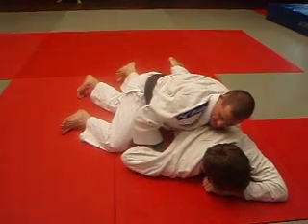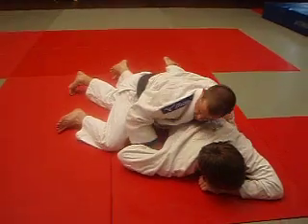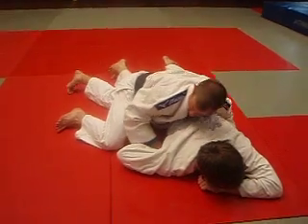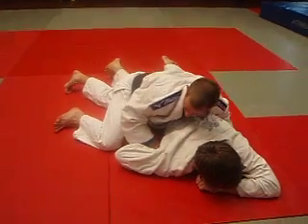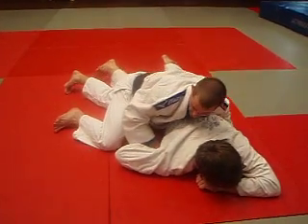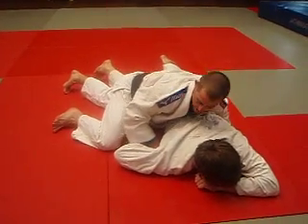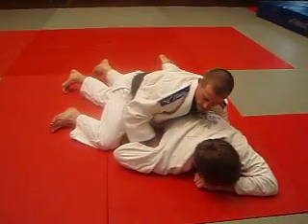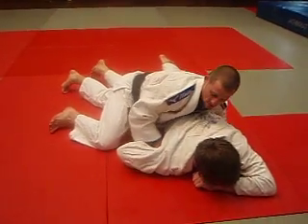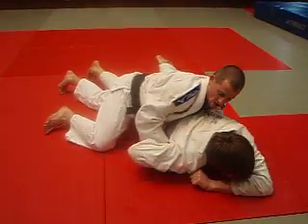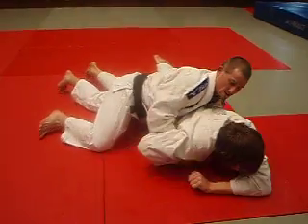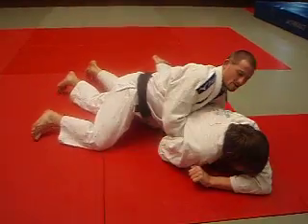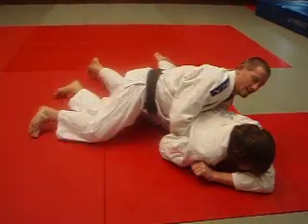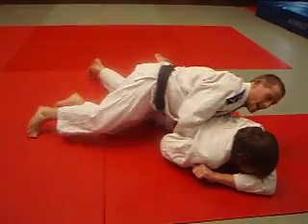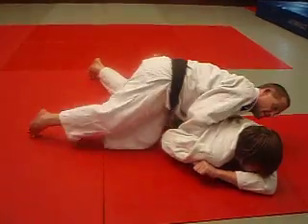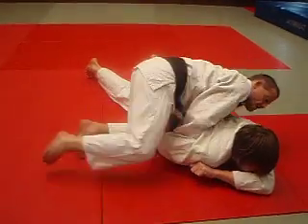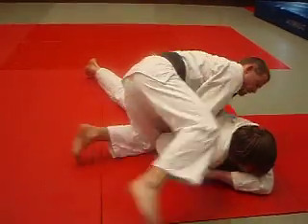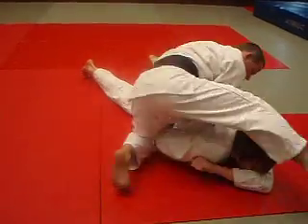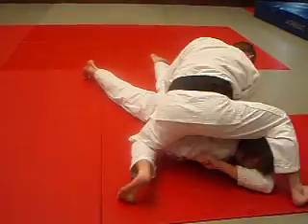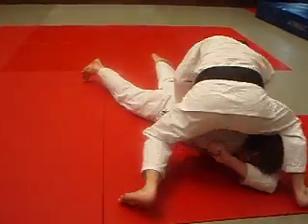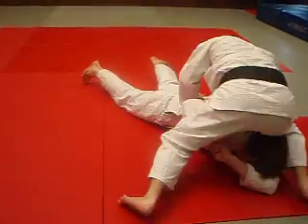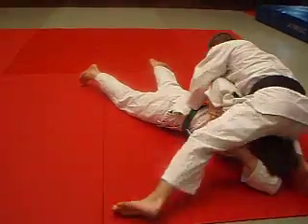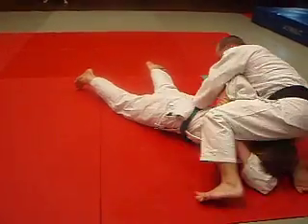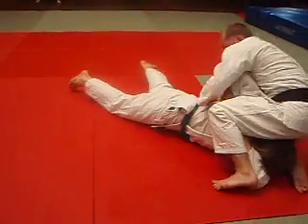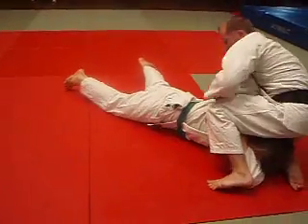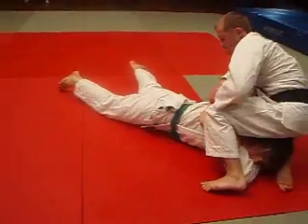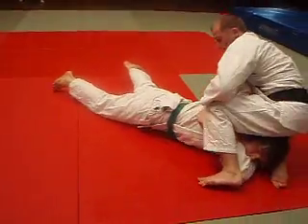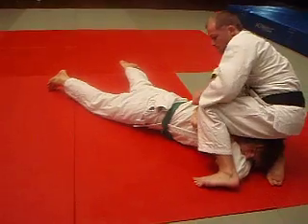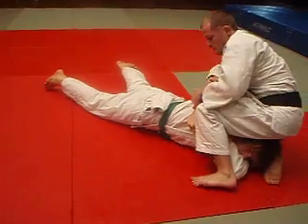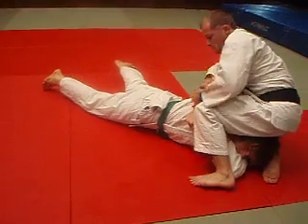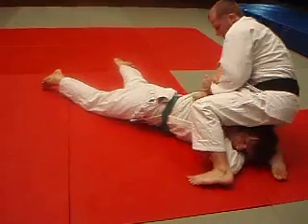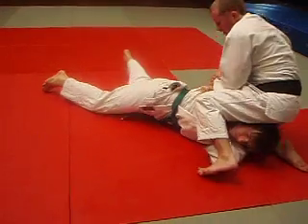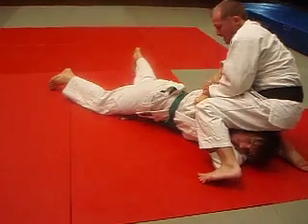He's going to hold his arm in tight — hold your arm in, don't let it out. Get him up on his side.